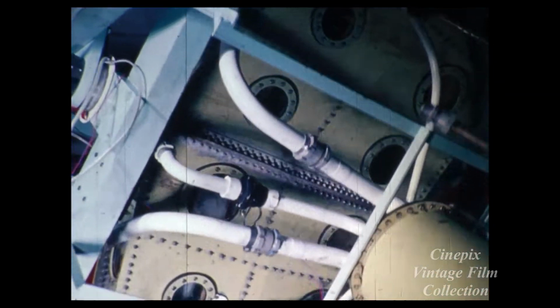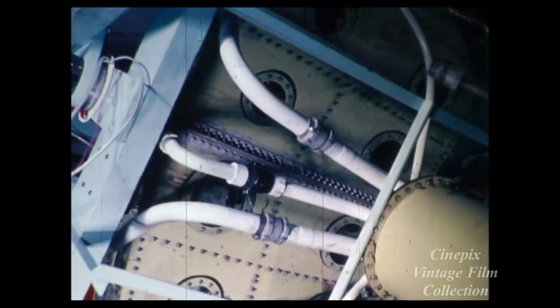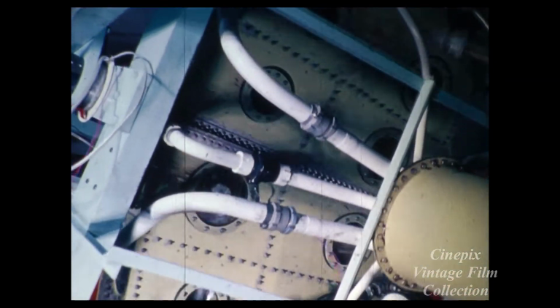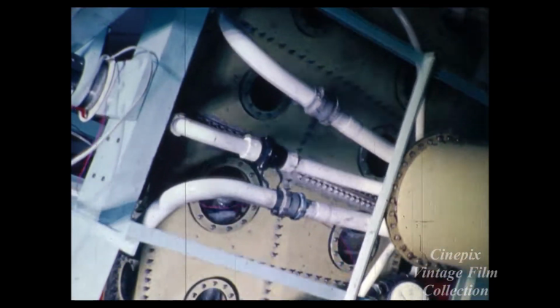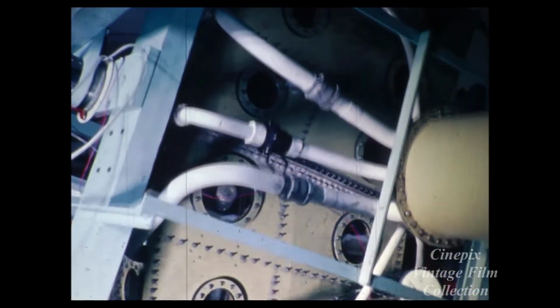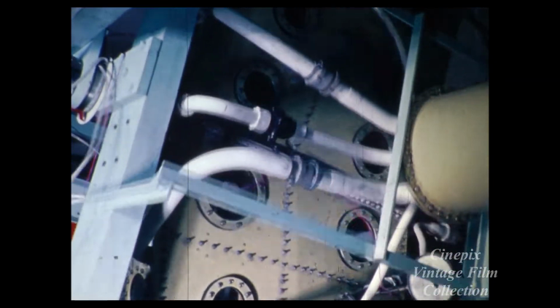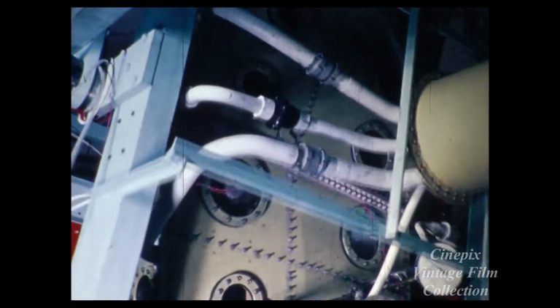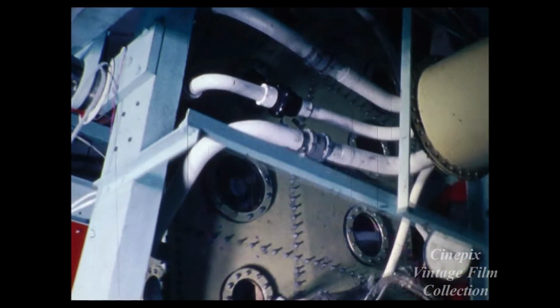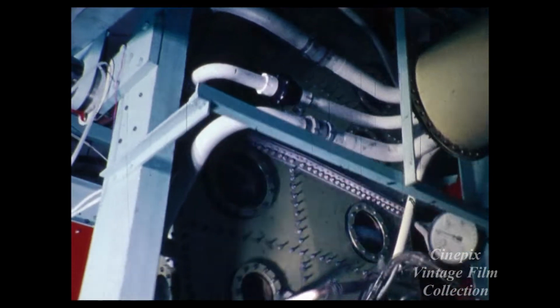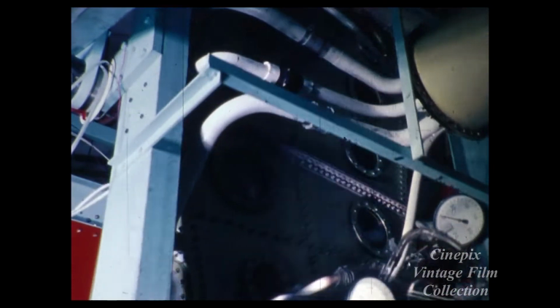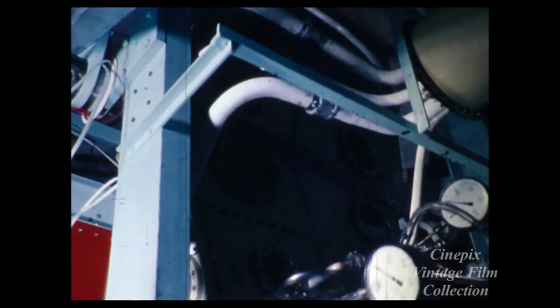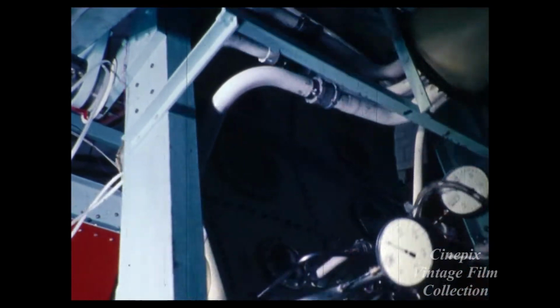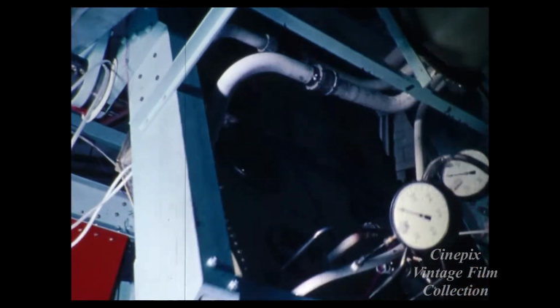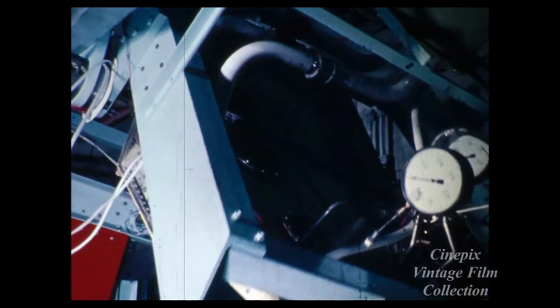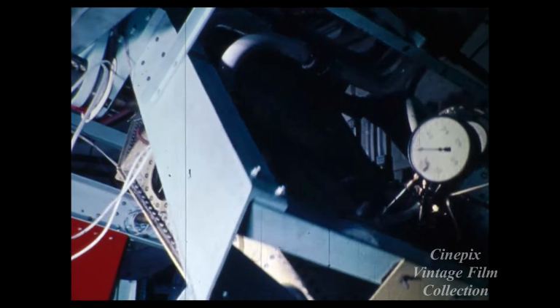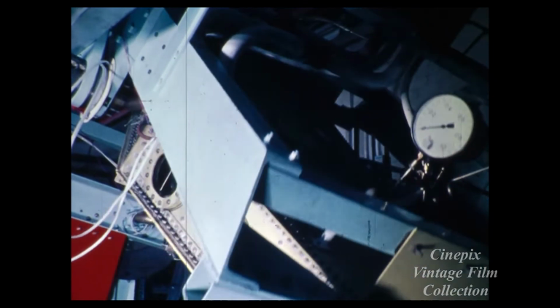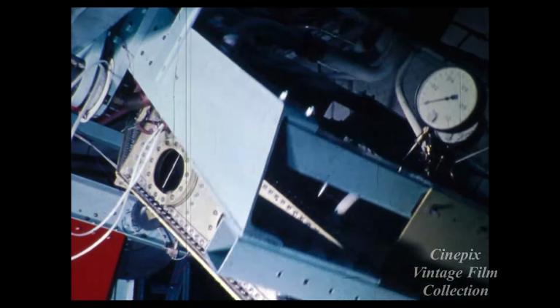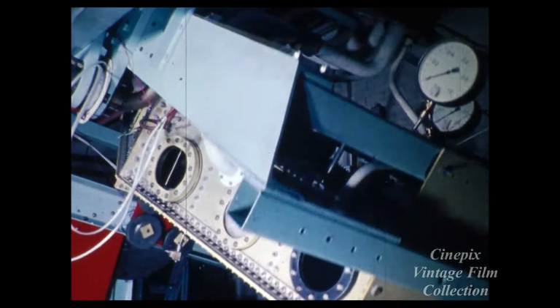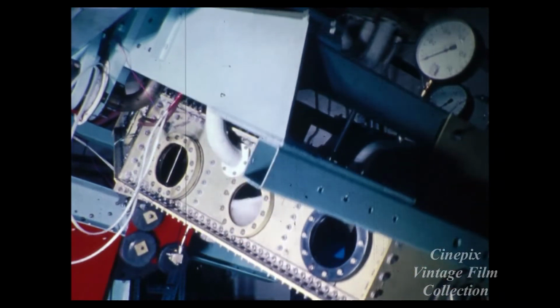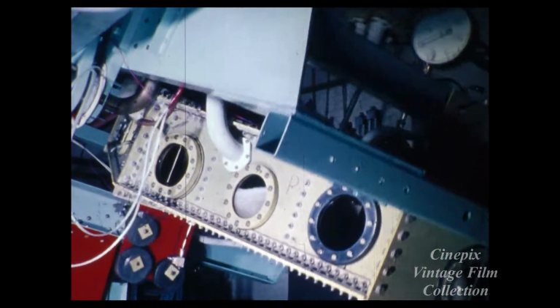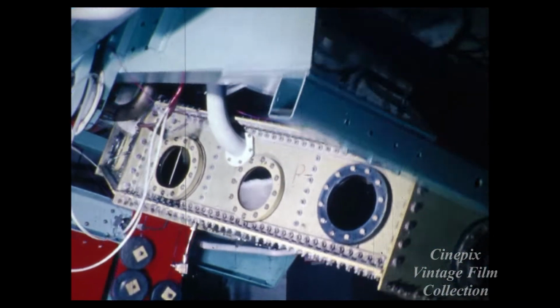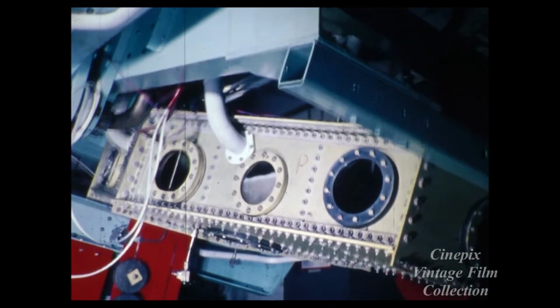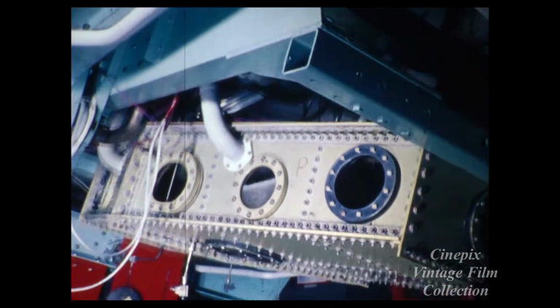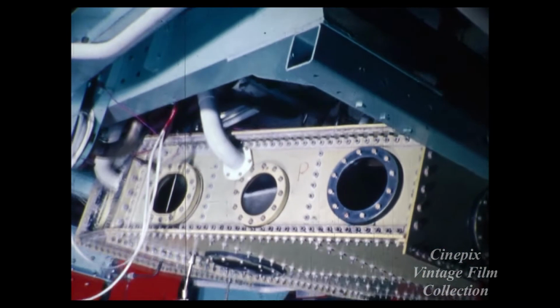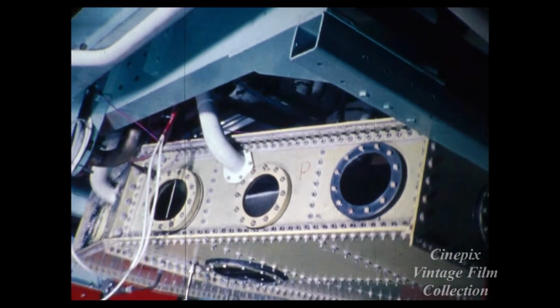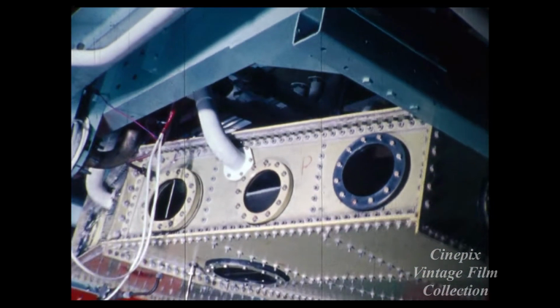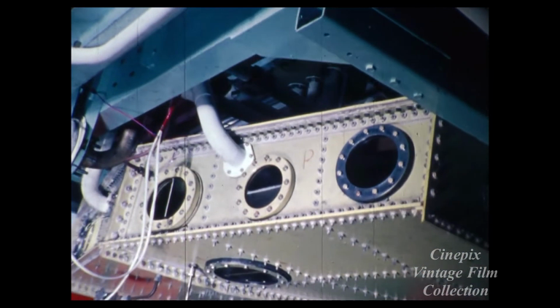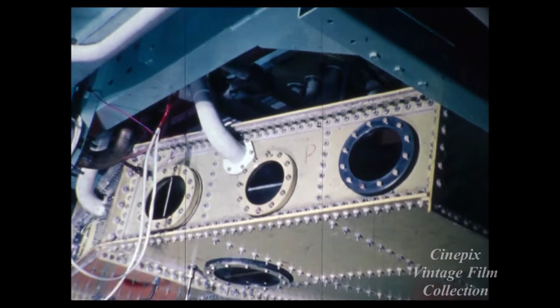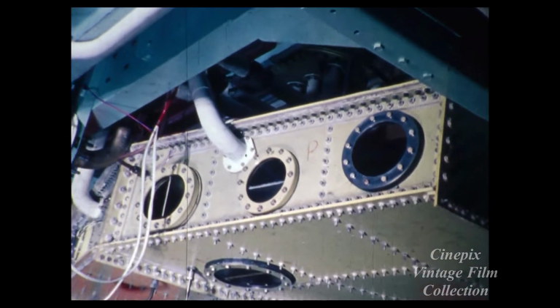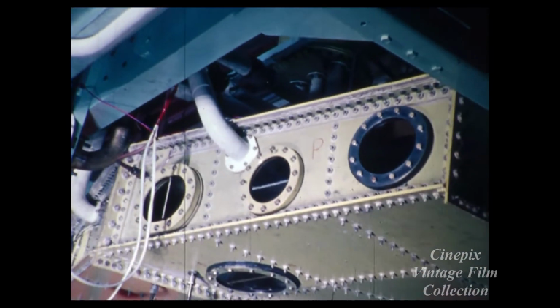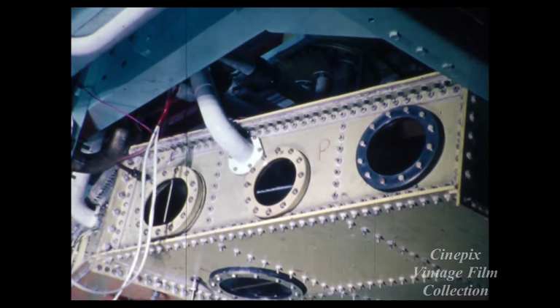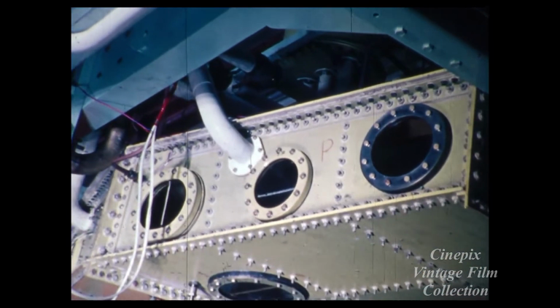Two internal tanks, one in the wing and one in the fuselage, give the Hawk a duration of up to two and a half hours.